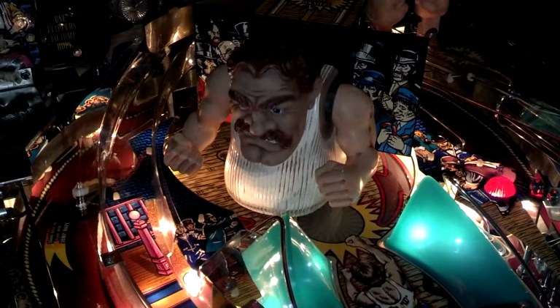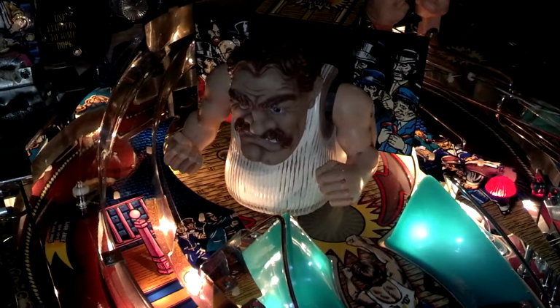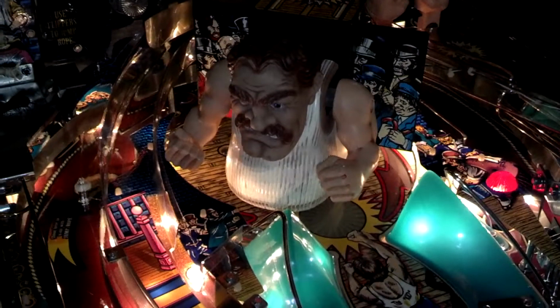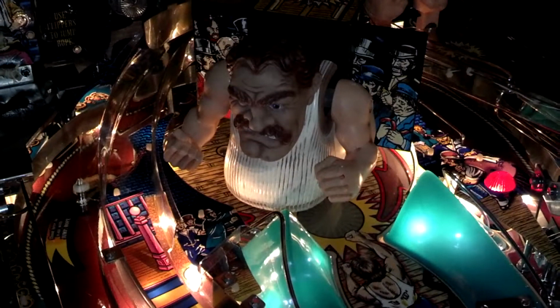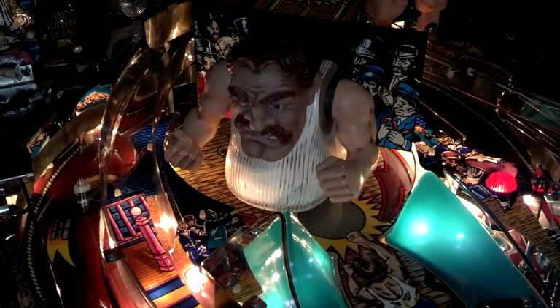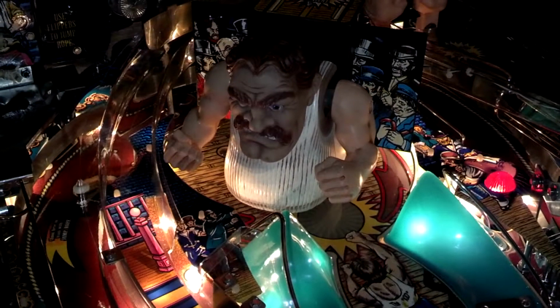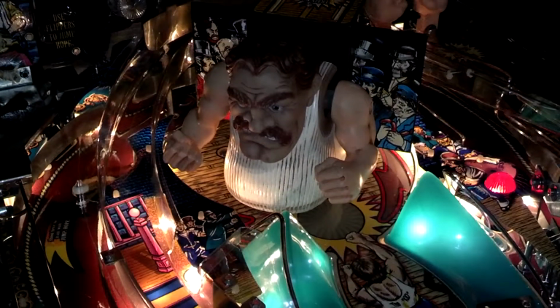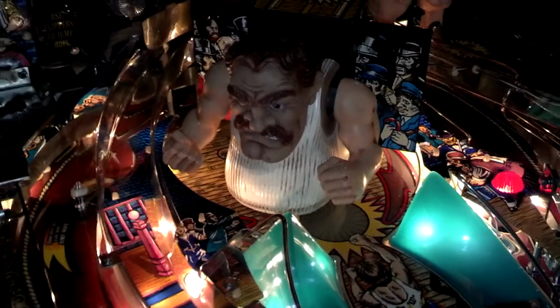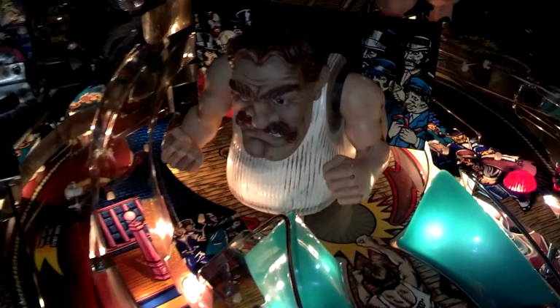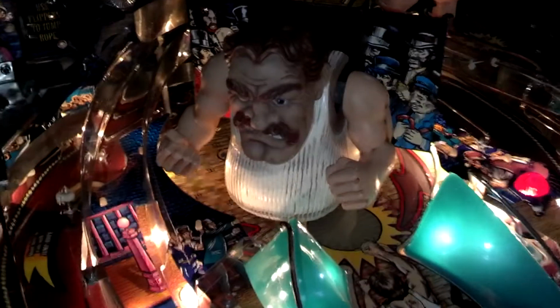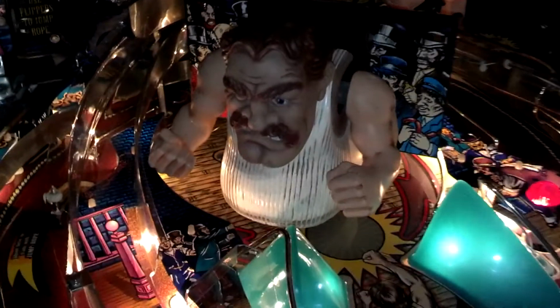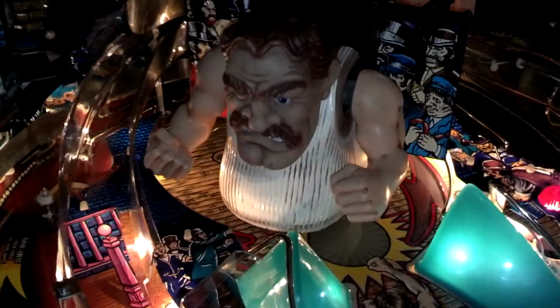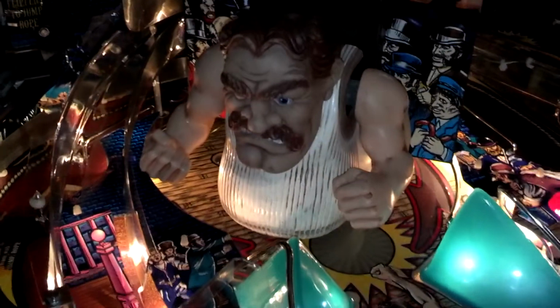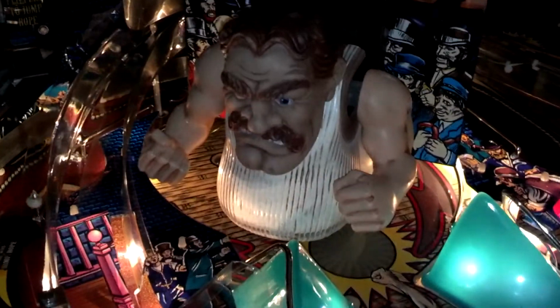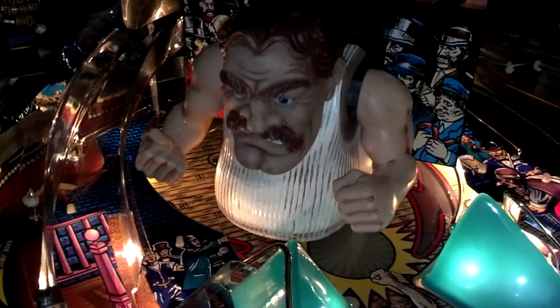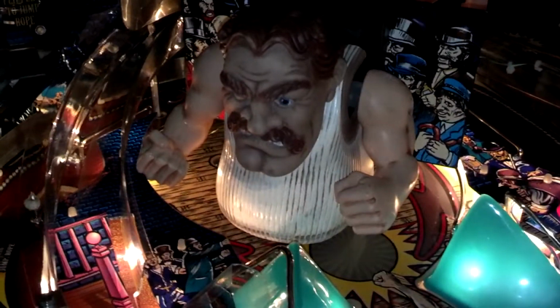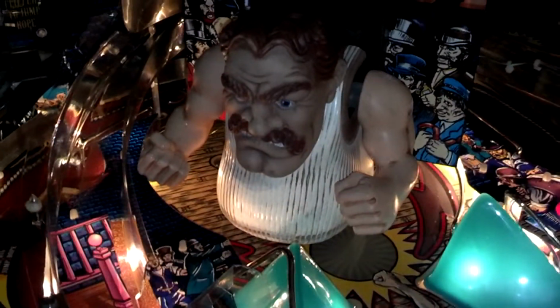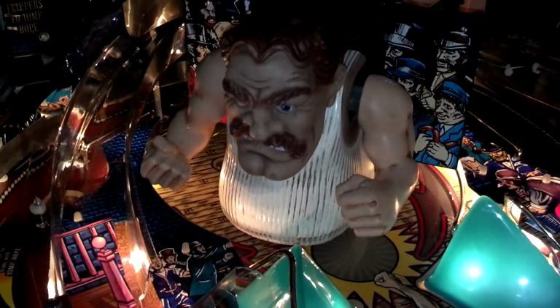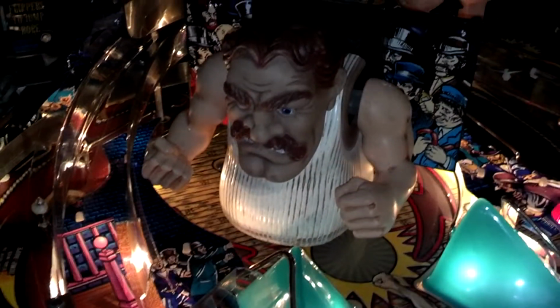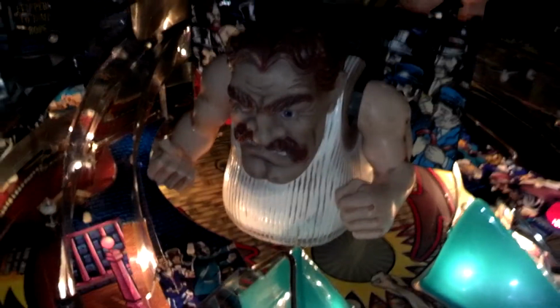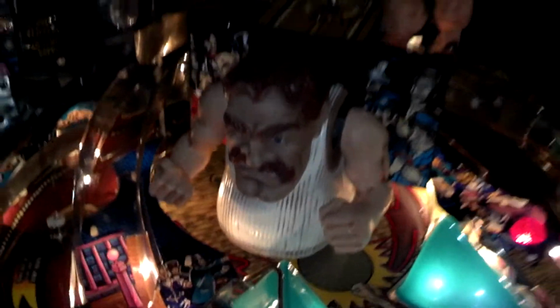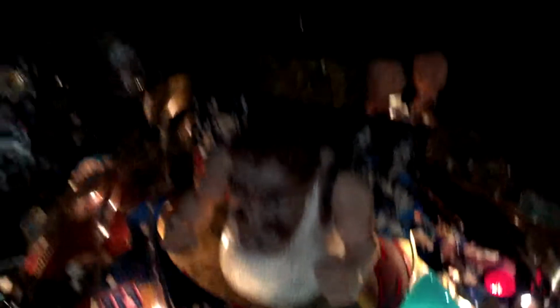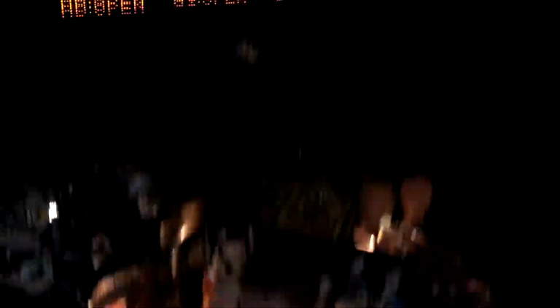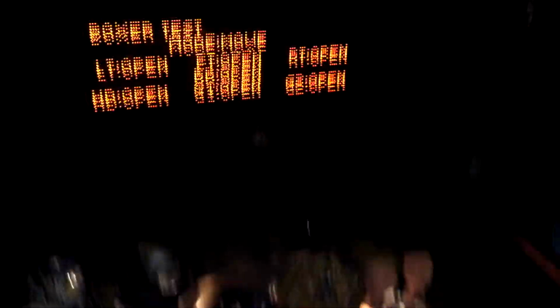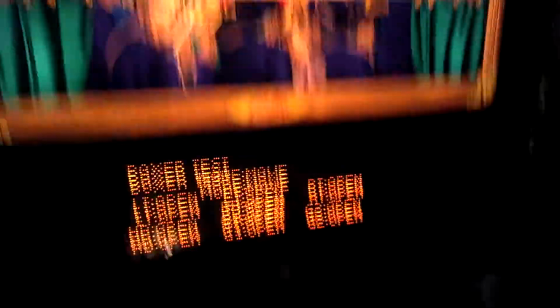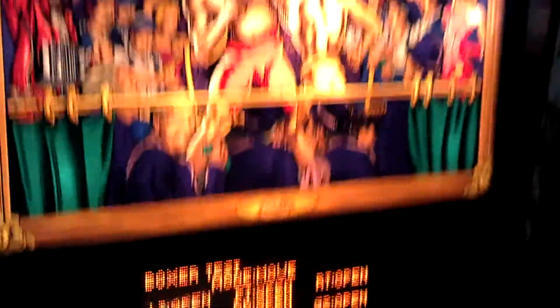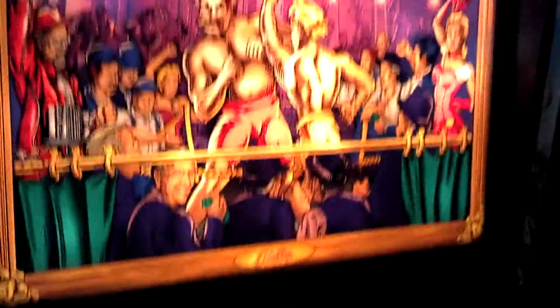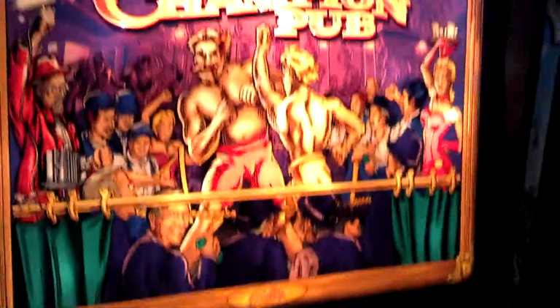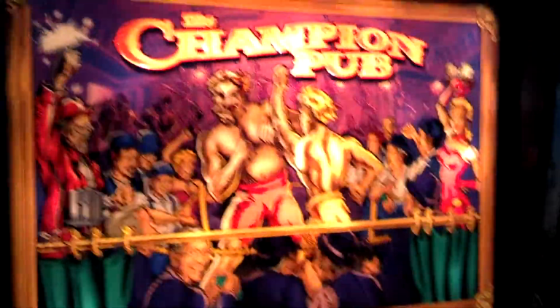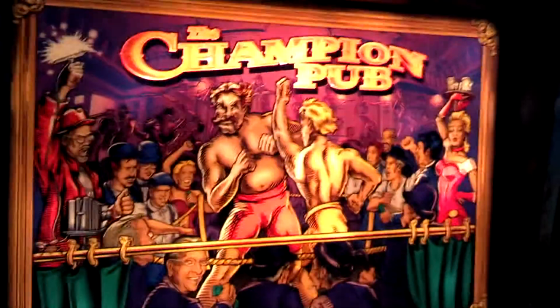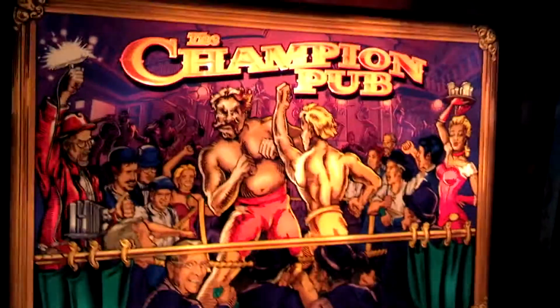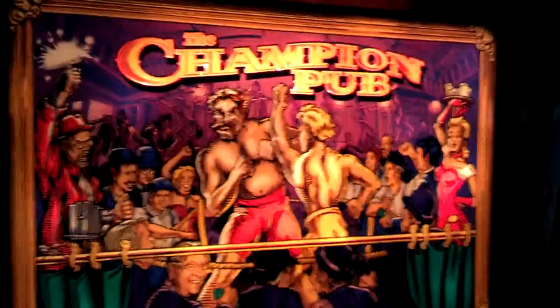Hello, I'm Steve-O from Steve-O's Game Room. Today I'd like to bring you a tip on shipping a Bally Champion Pub pinball machine.